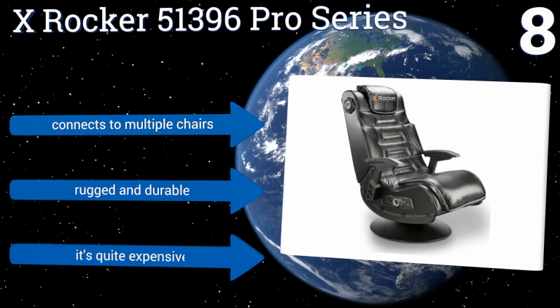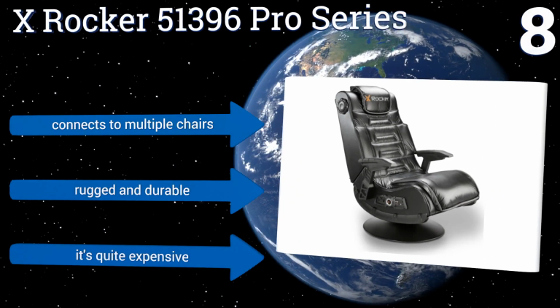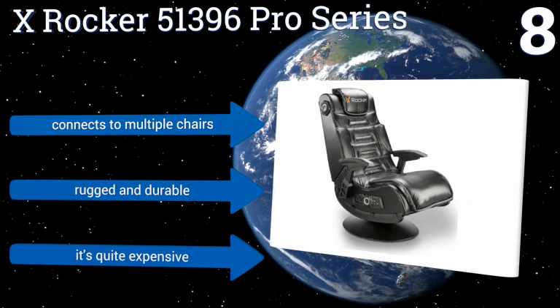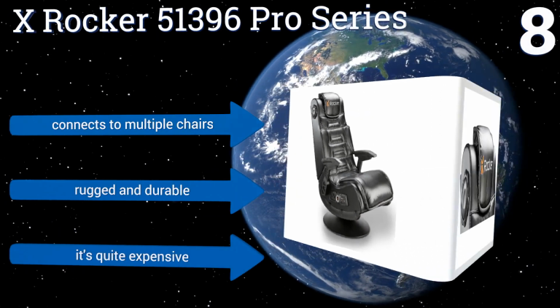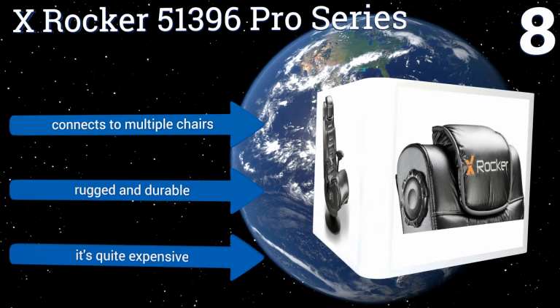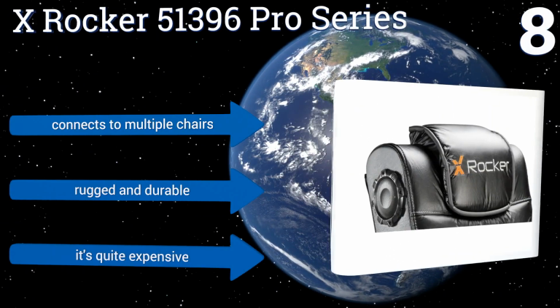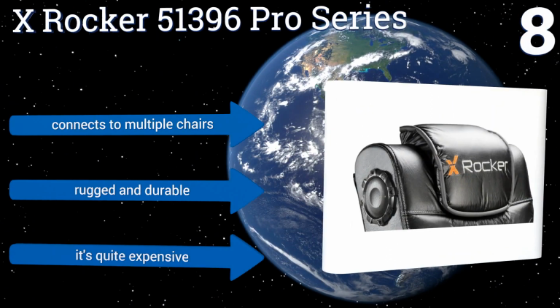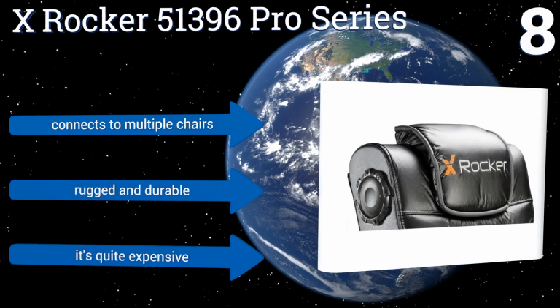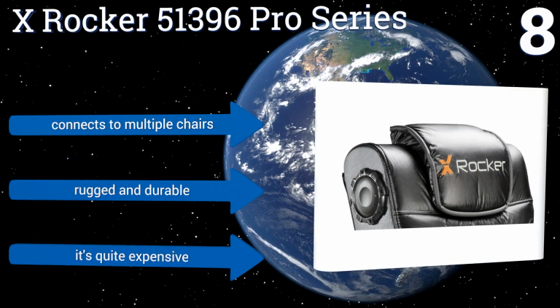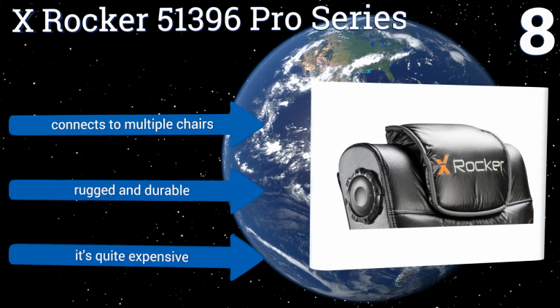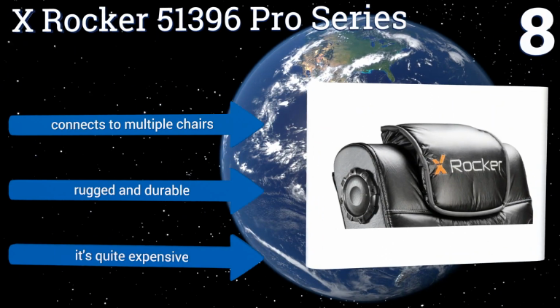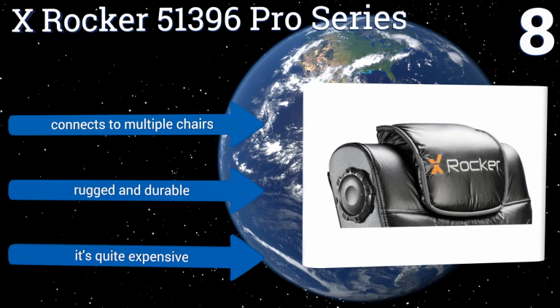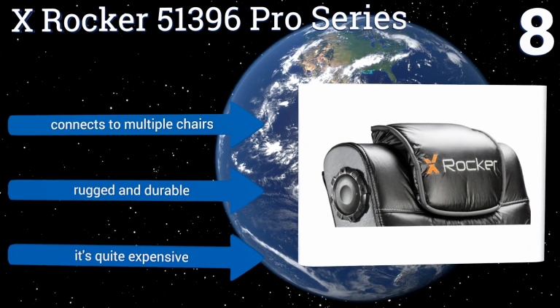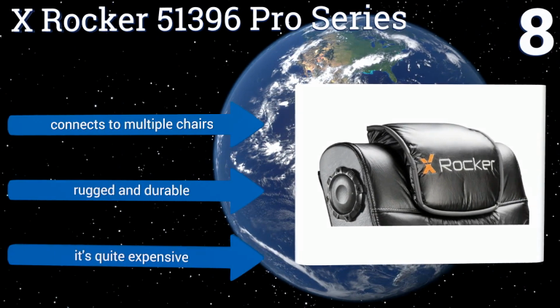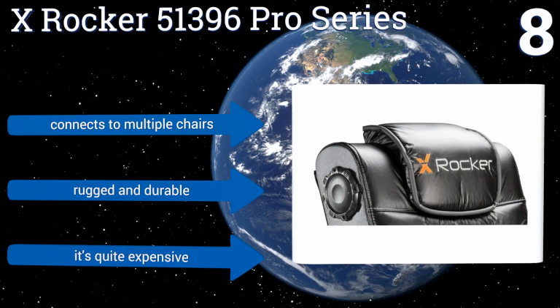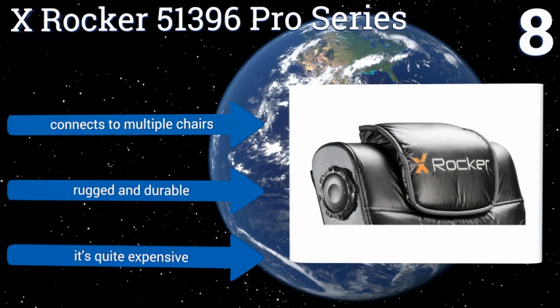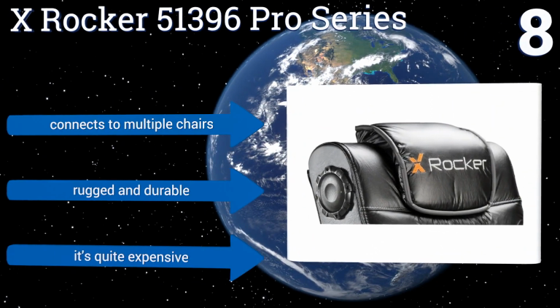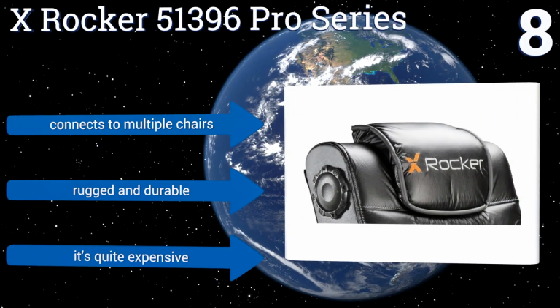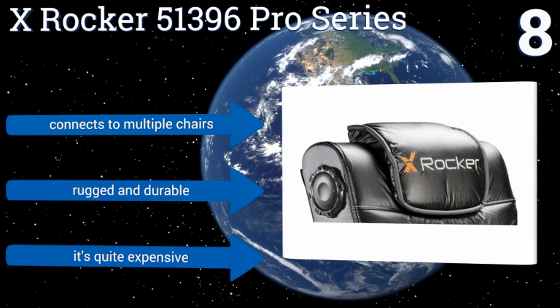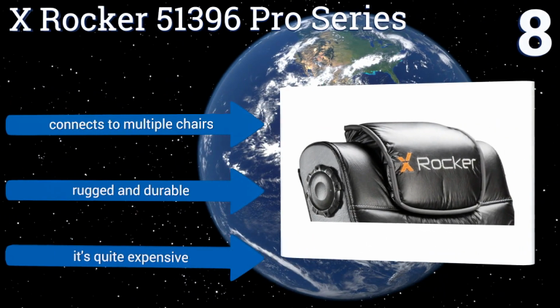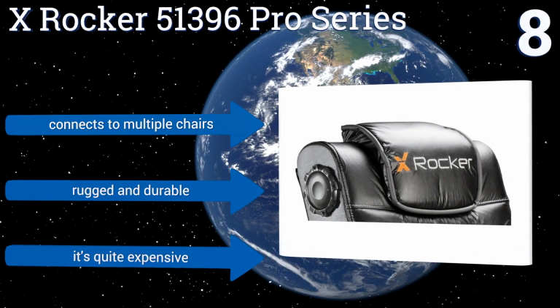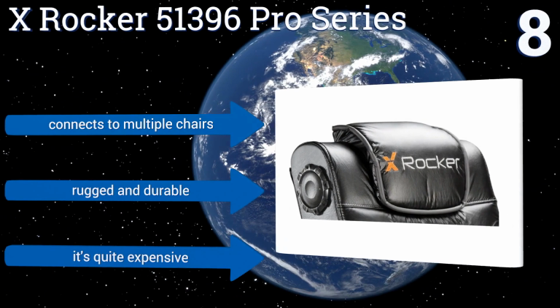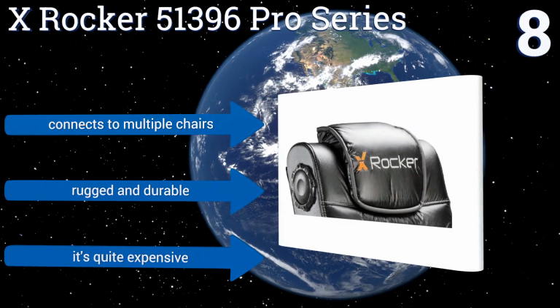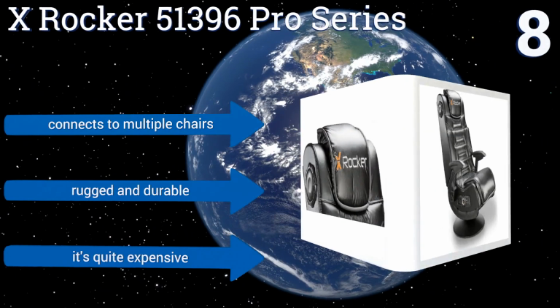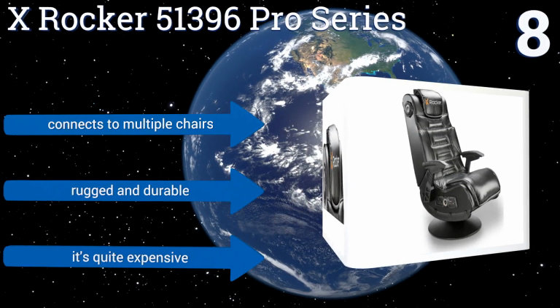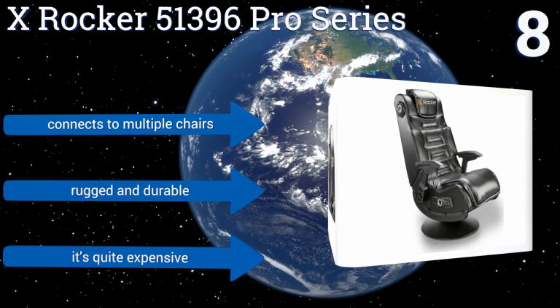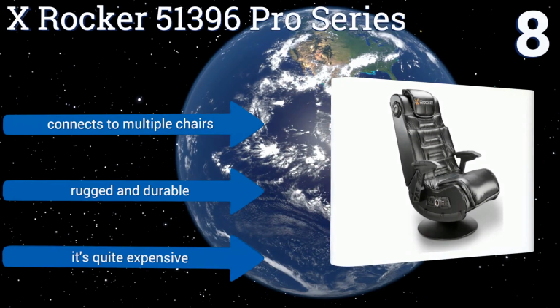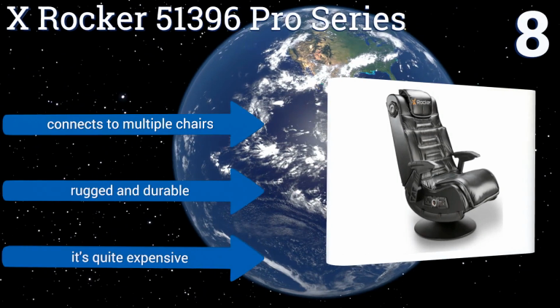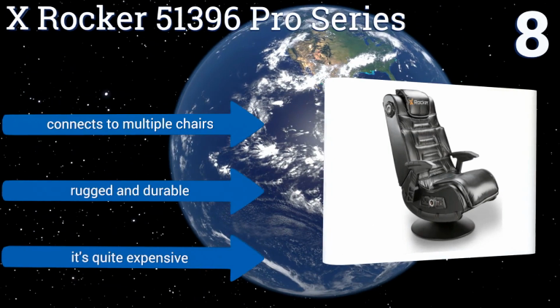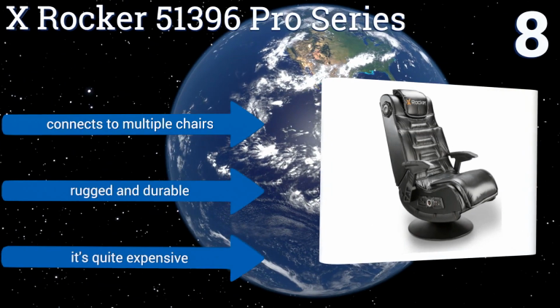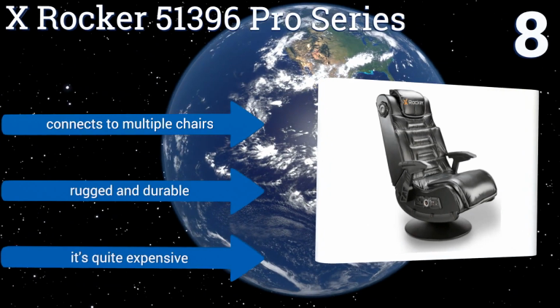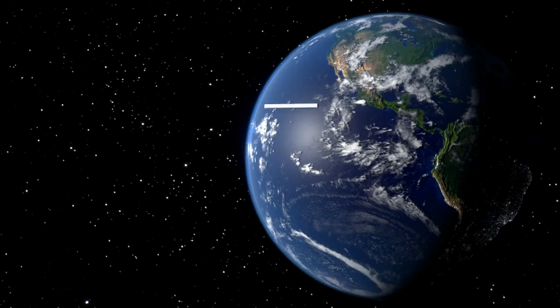It connects to multiple chairs and is rugged and durable. However, it is quite expensive.